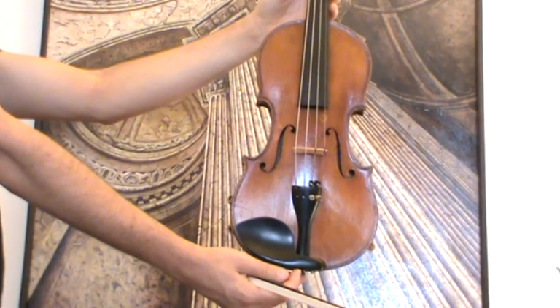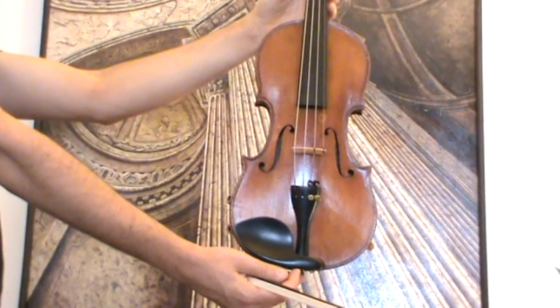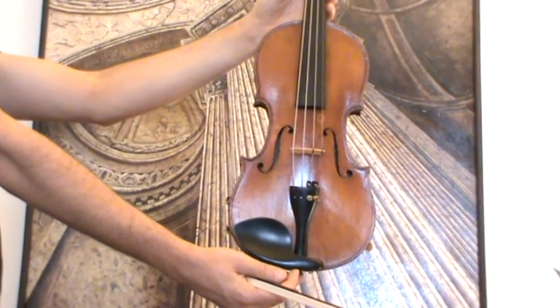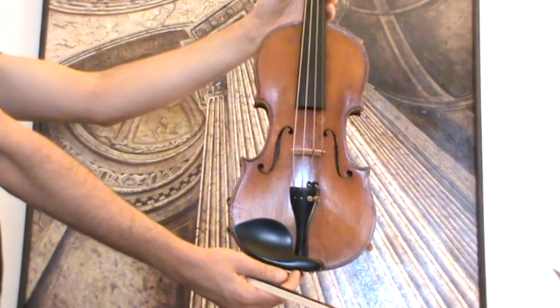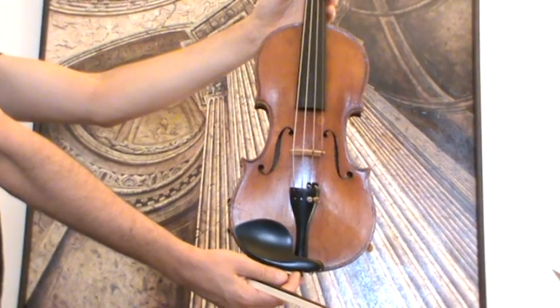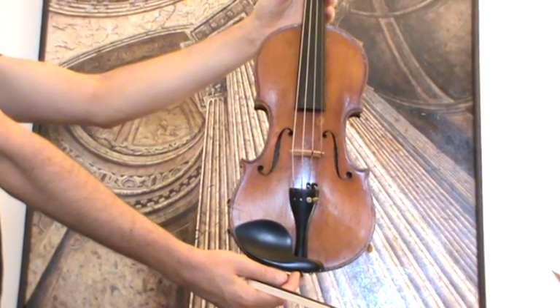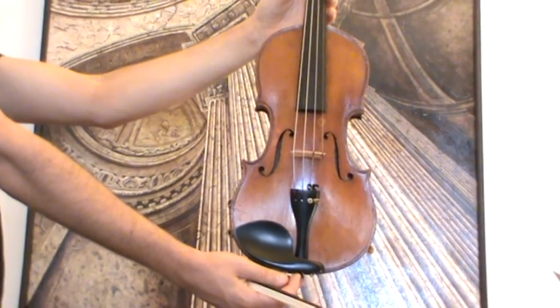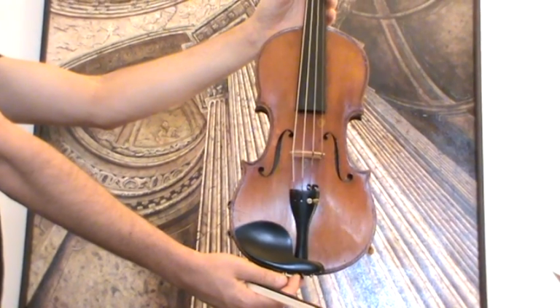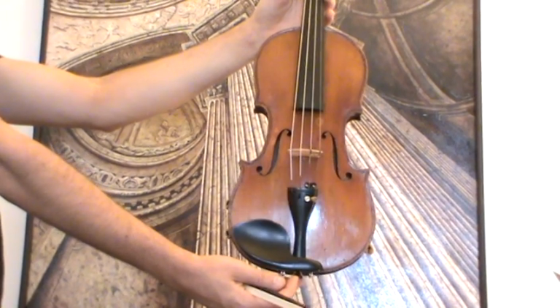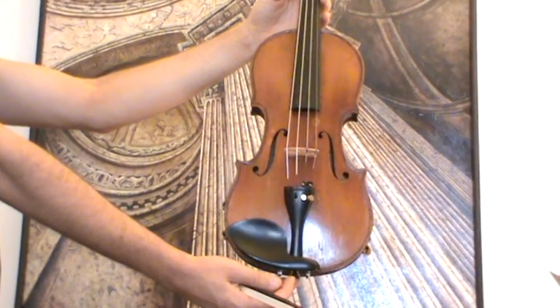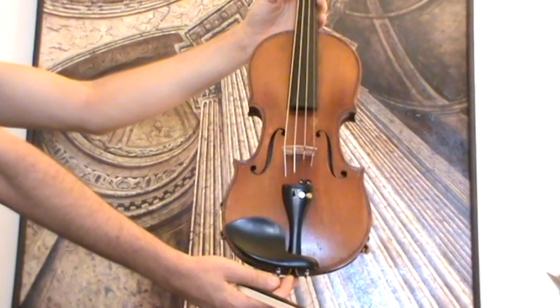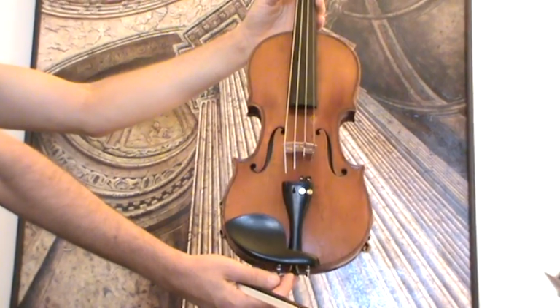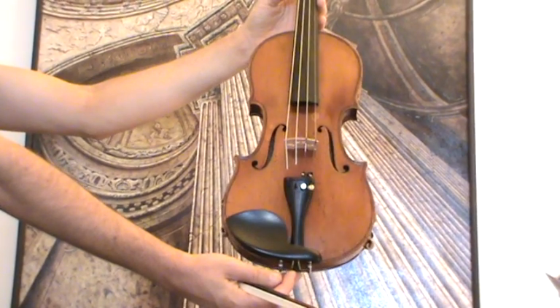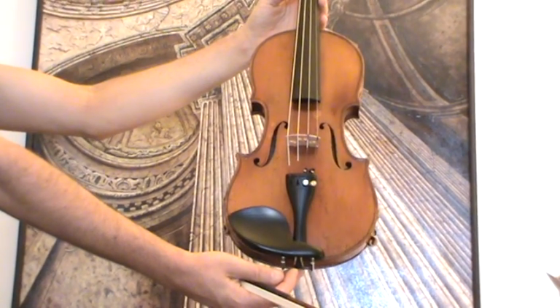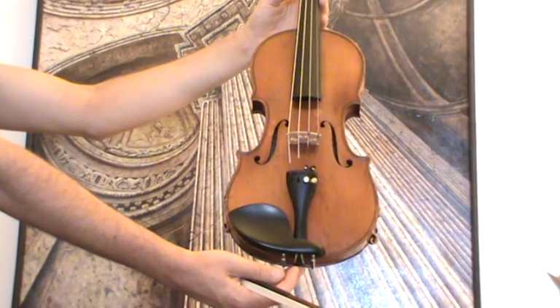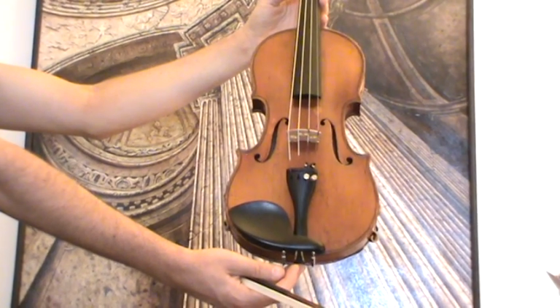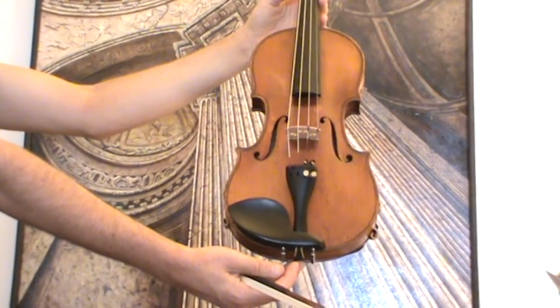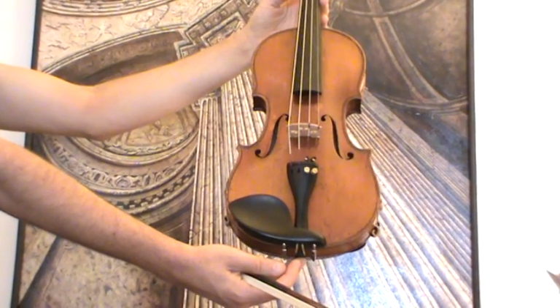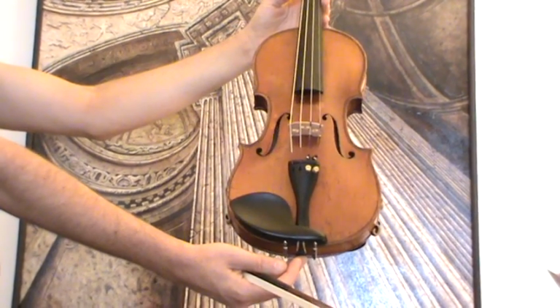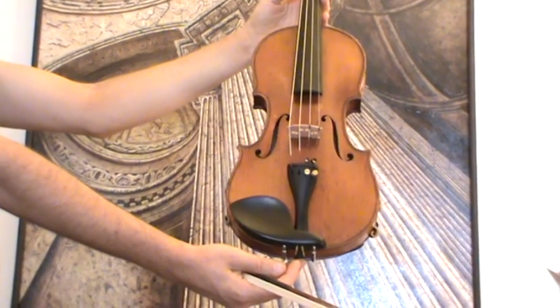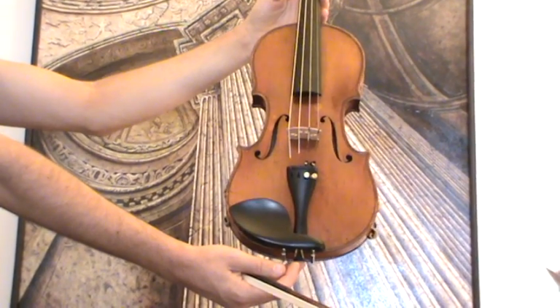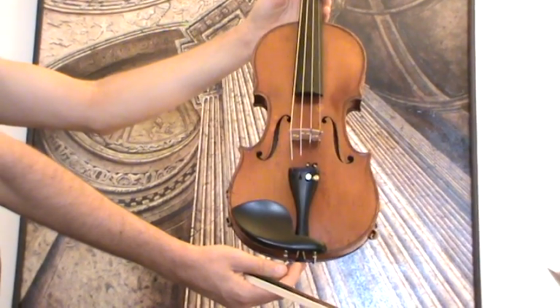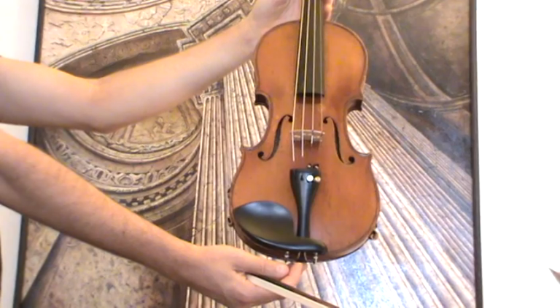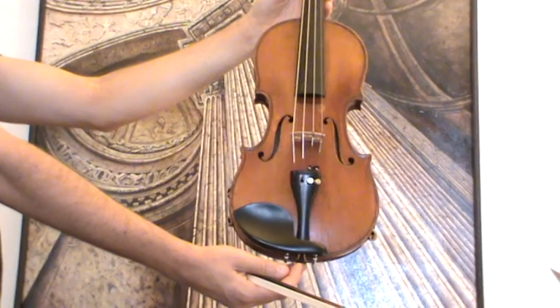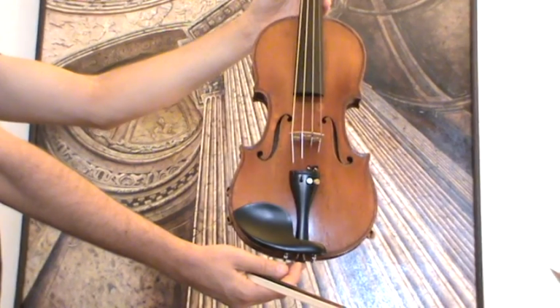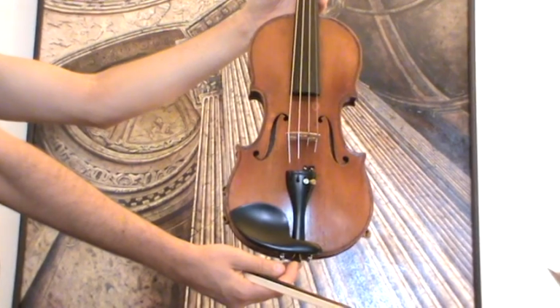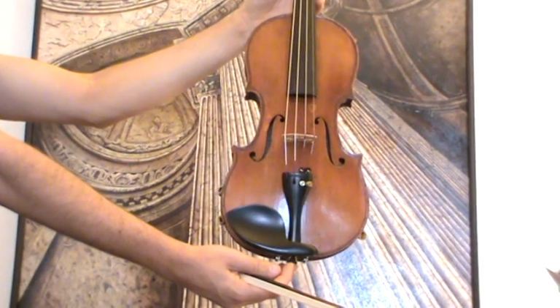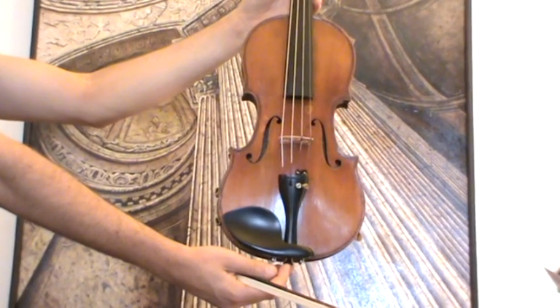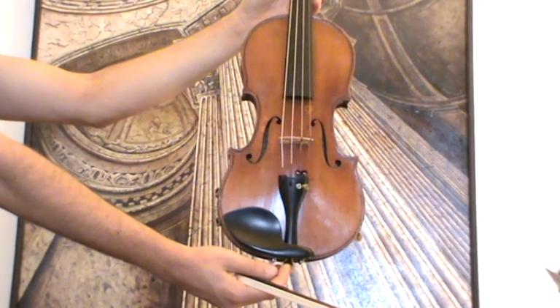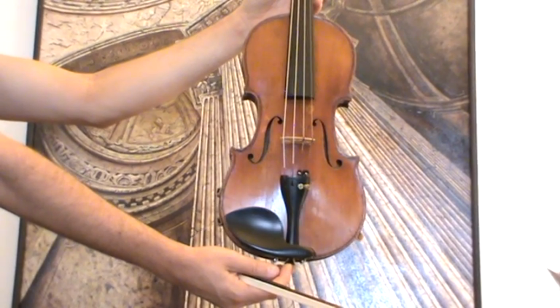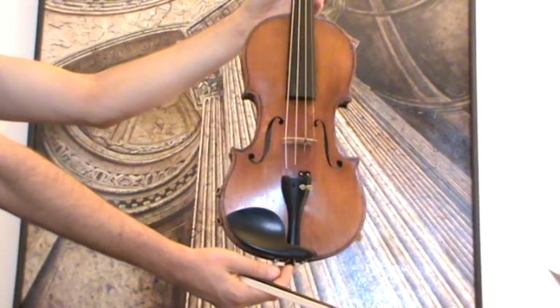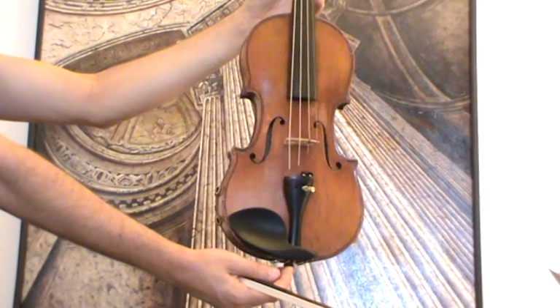Final Czech Master Violin, Carolus Josef Dvorak, 1926.